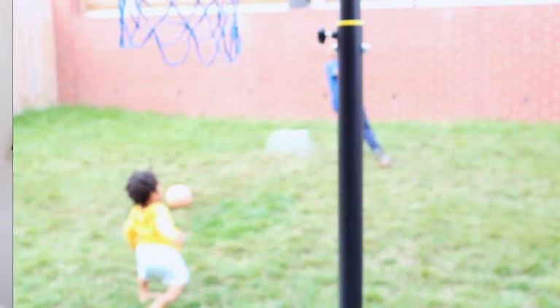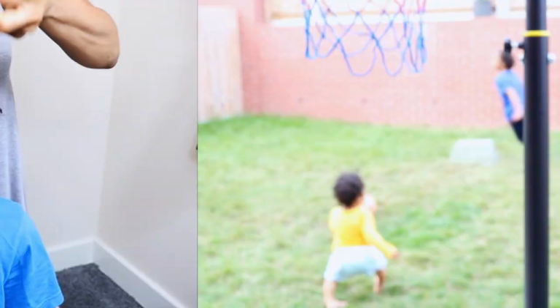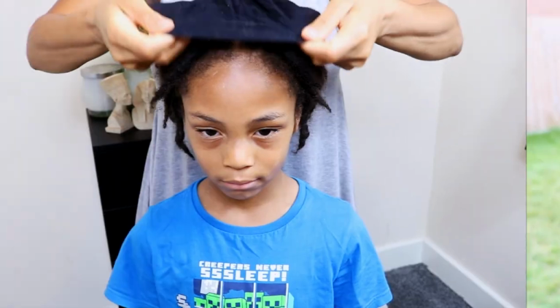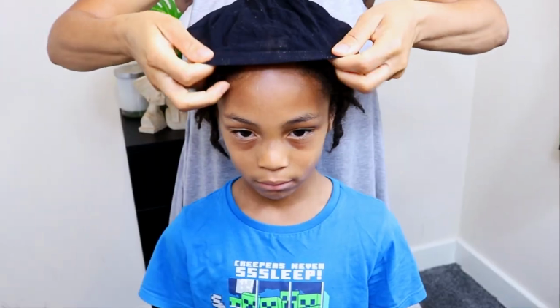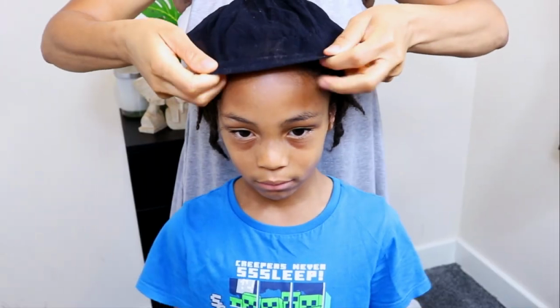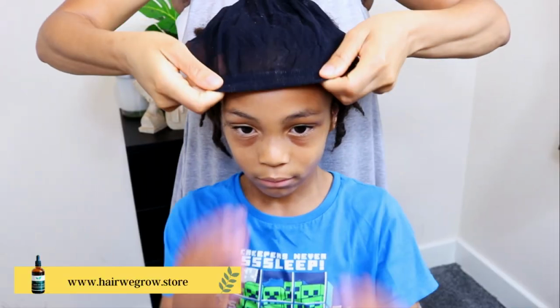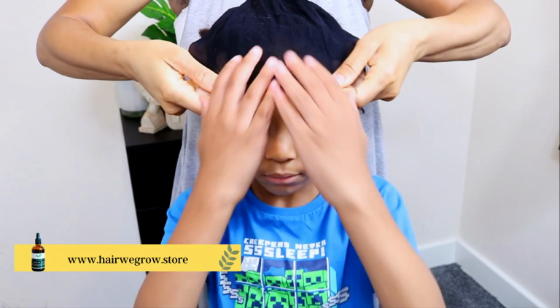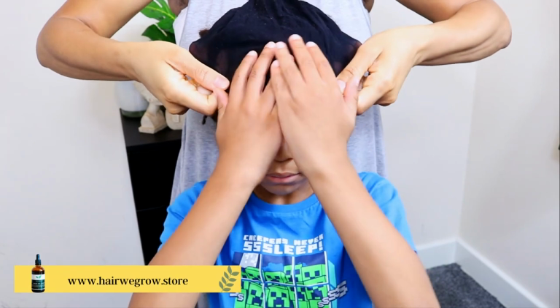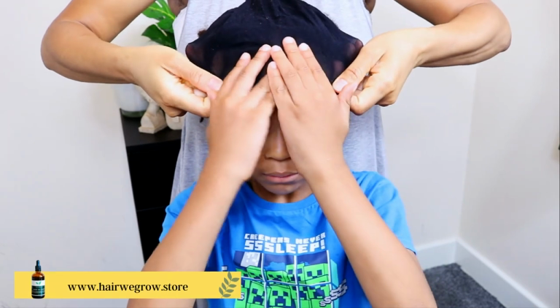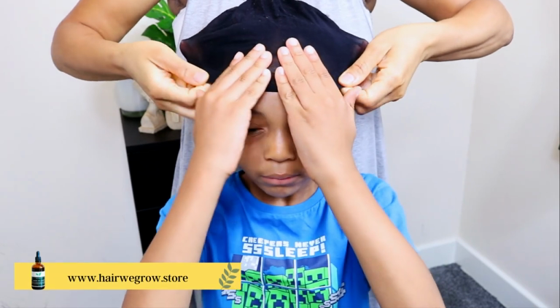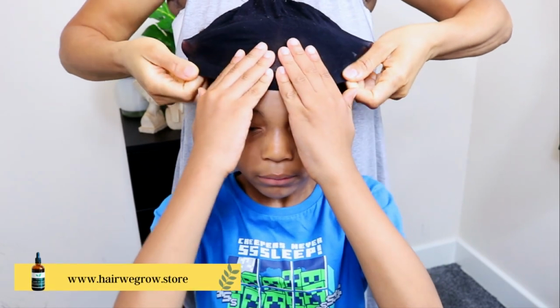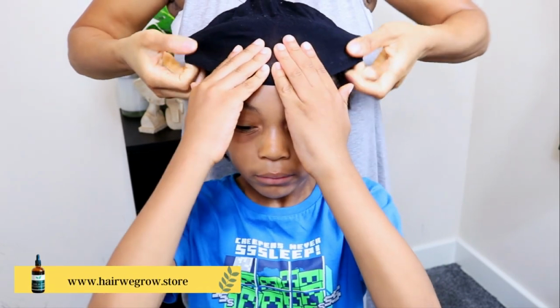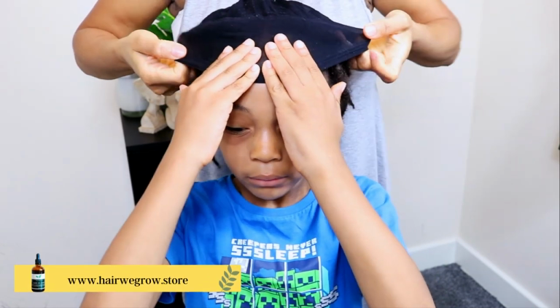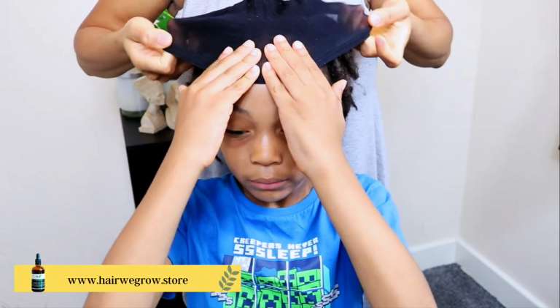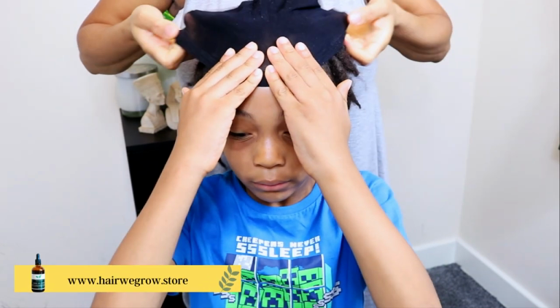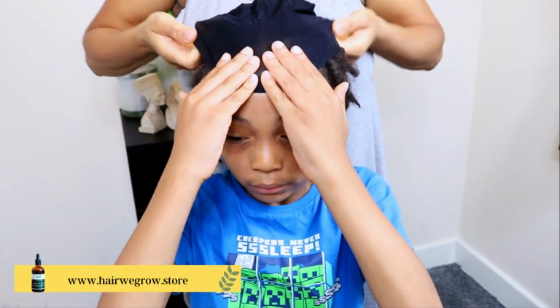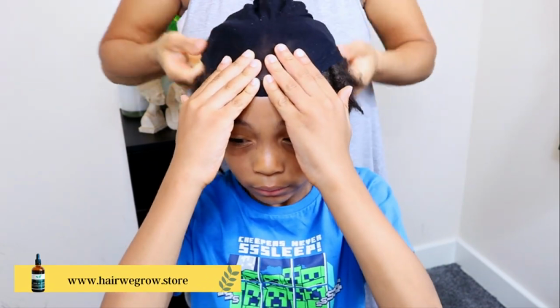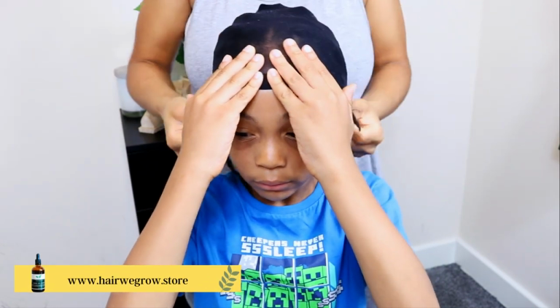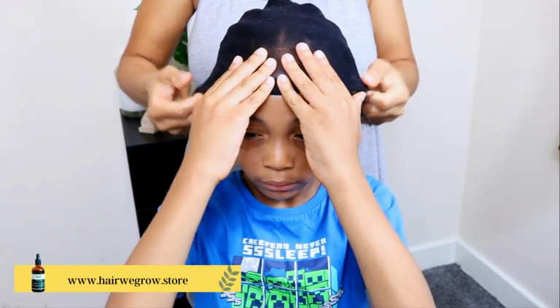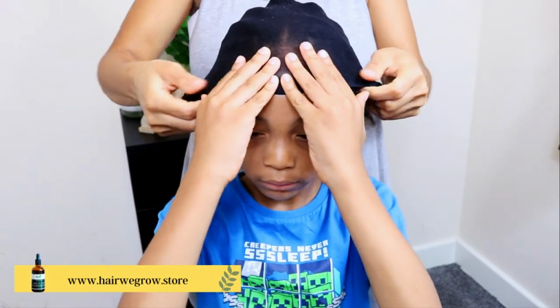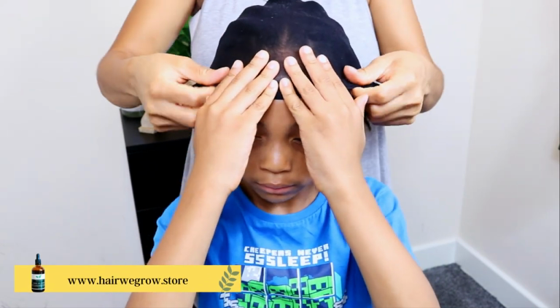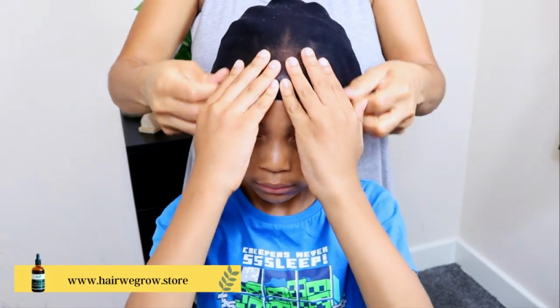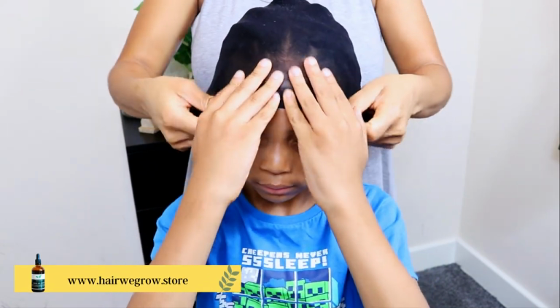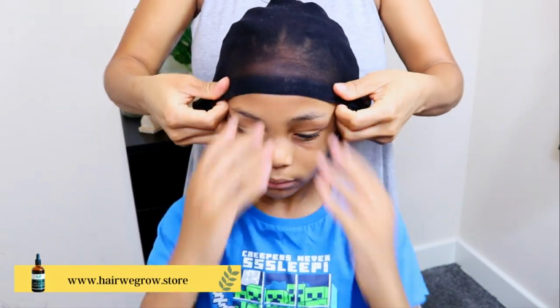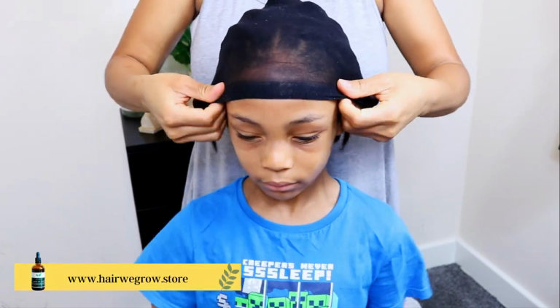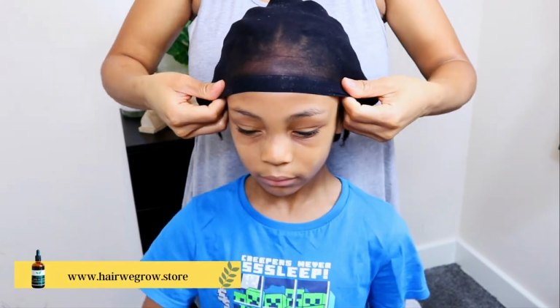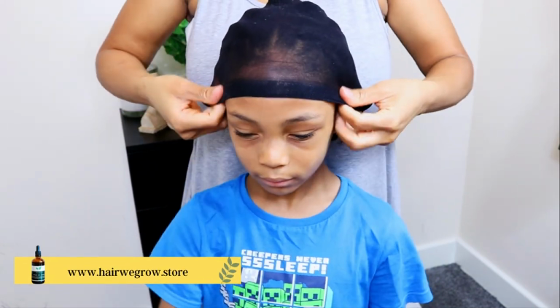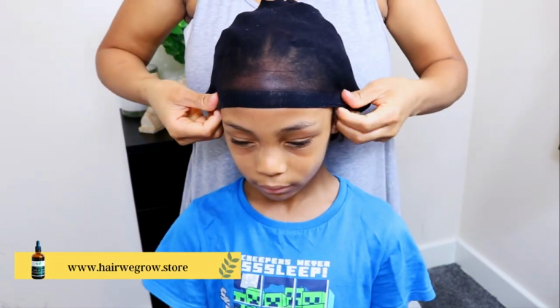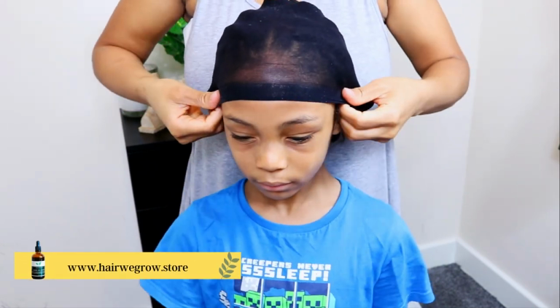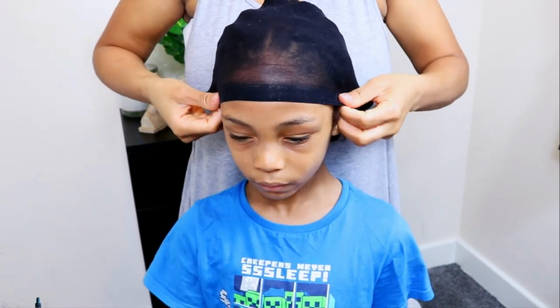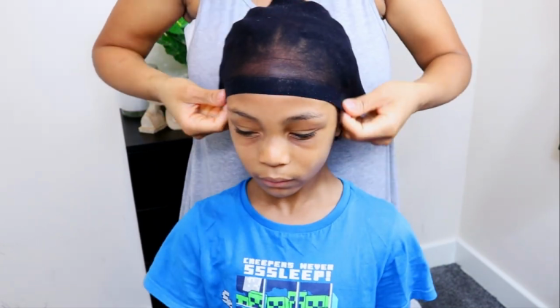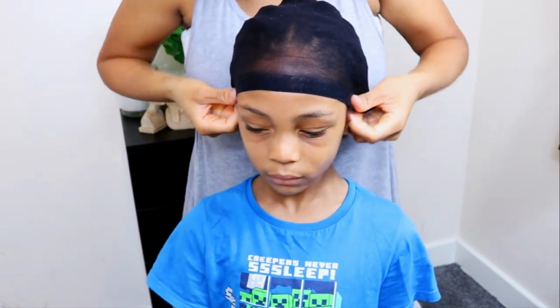So once again, I cover his locks on a nightly basis using both the skull cap and the do-rag to secure his retwist.